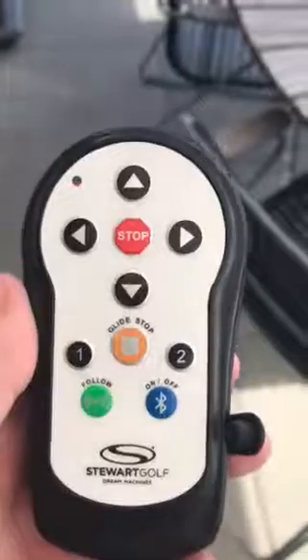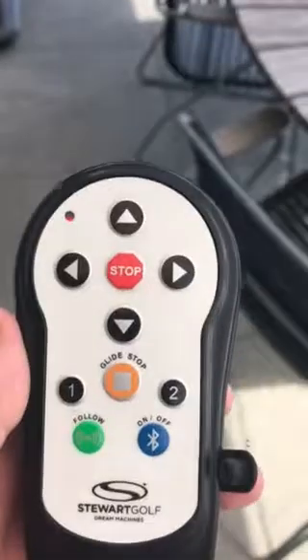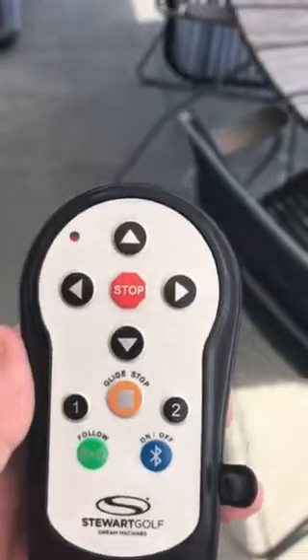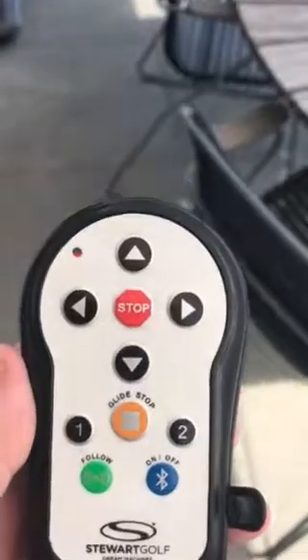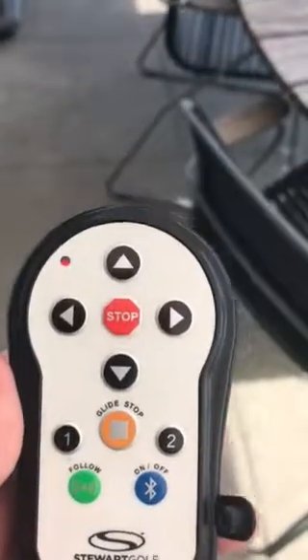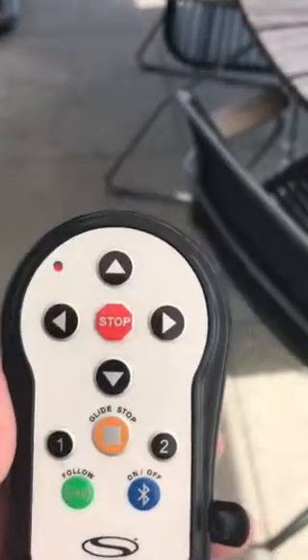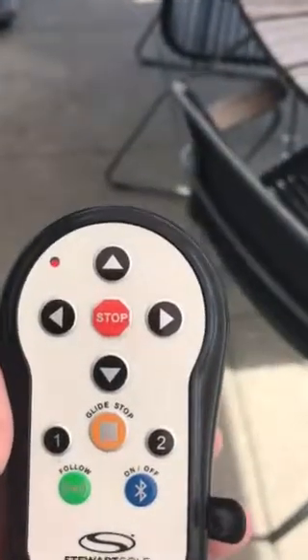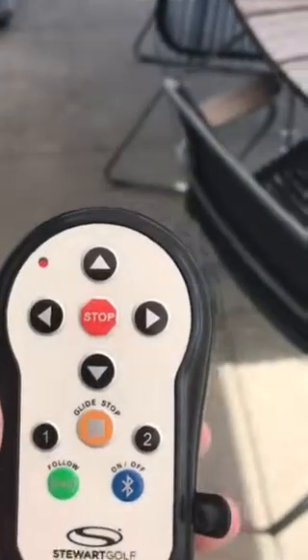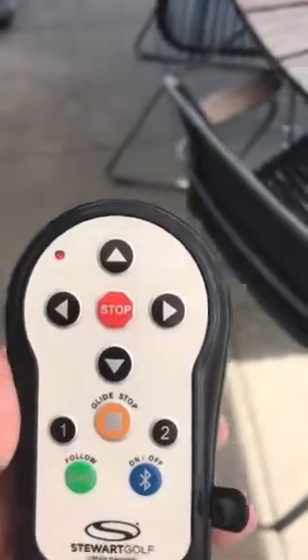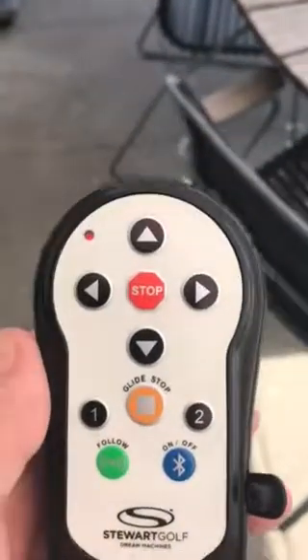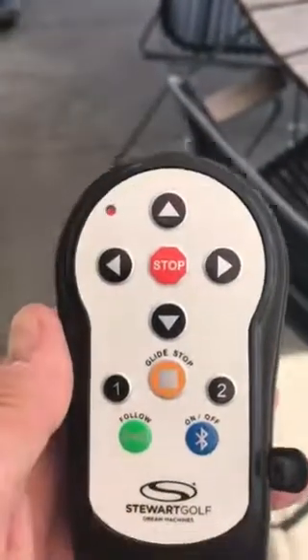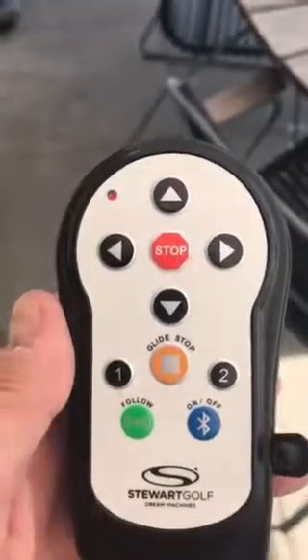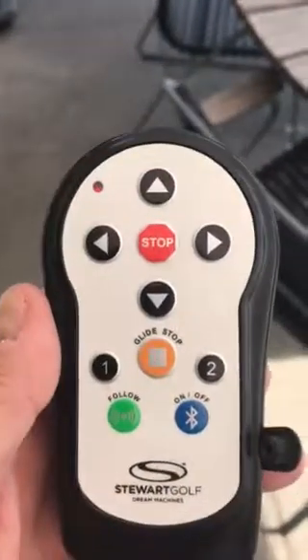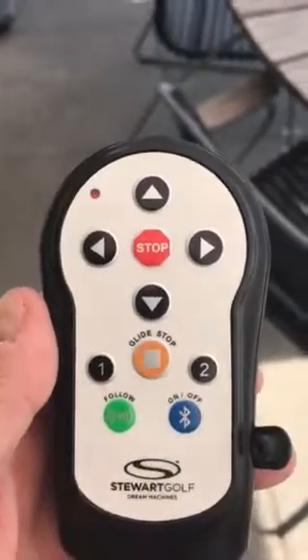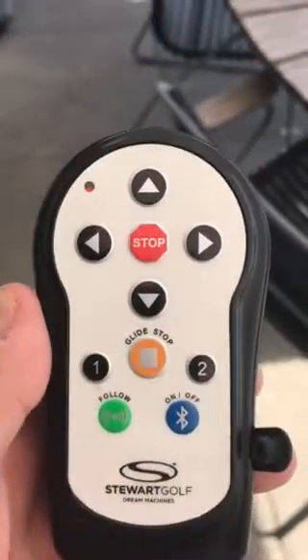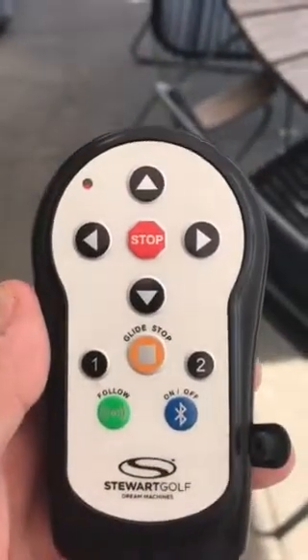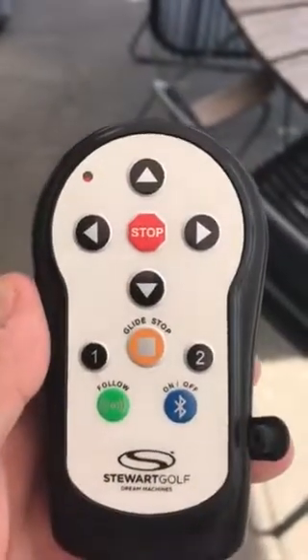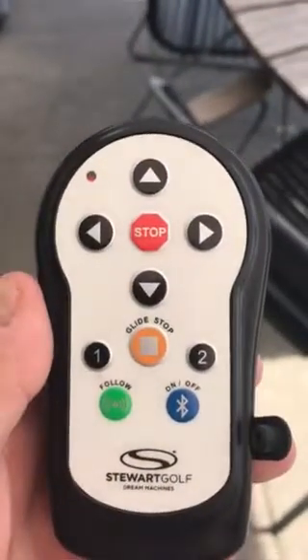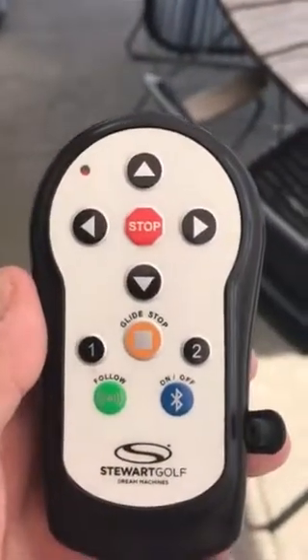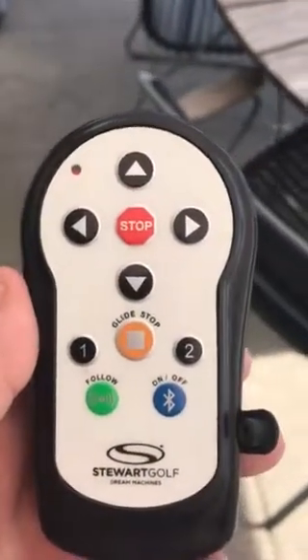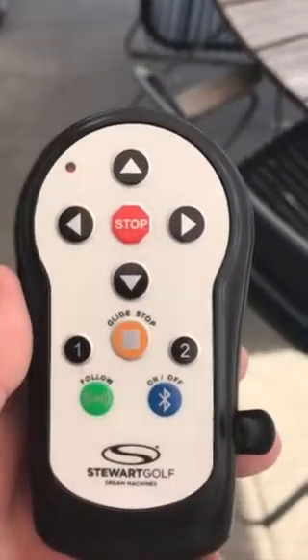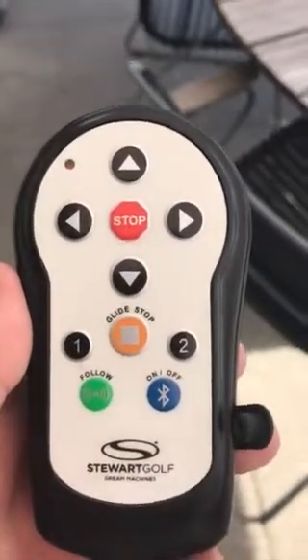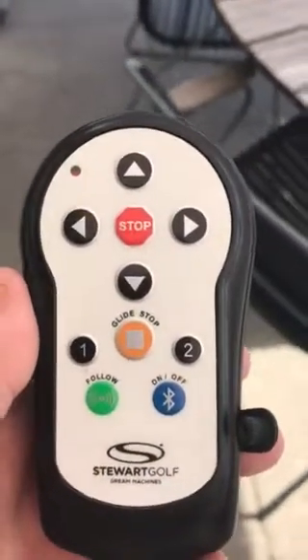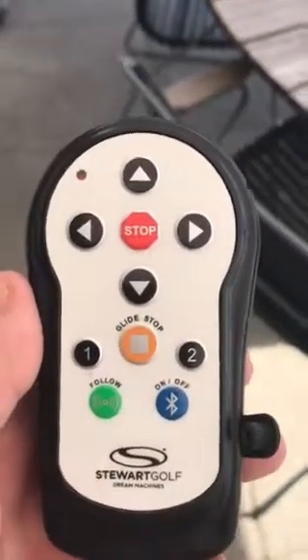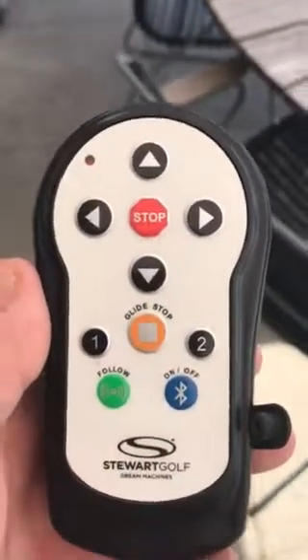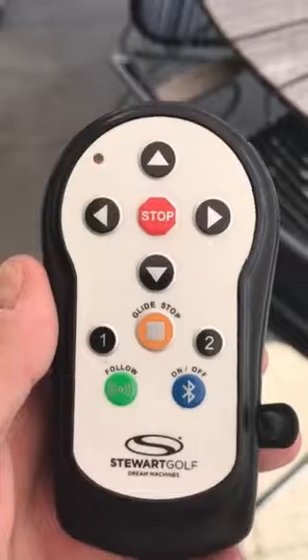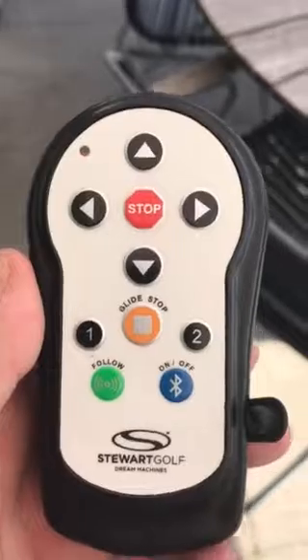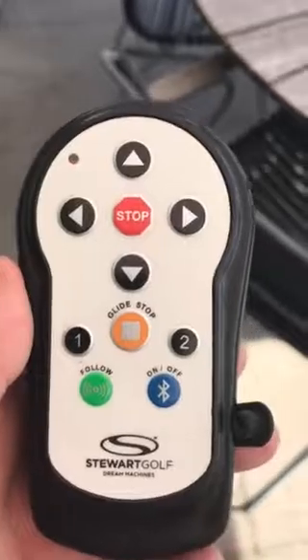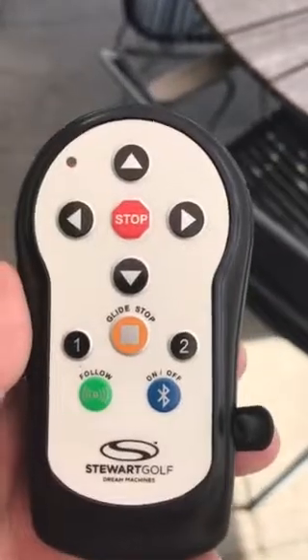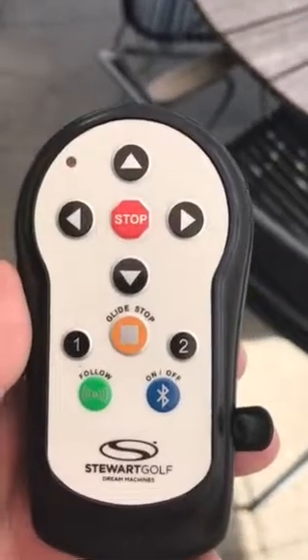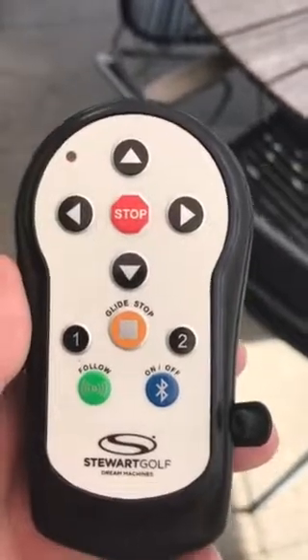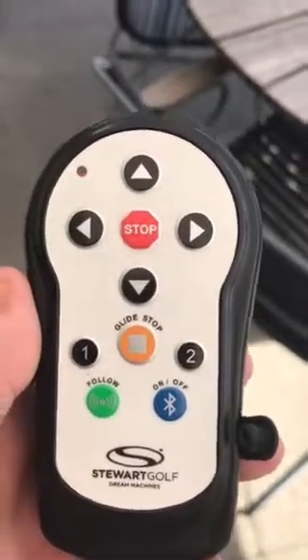Hi there. This is the video of my problems with my Stuart Golf X9 Follow.